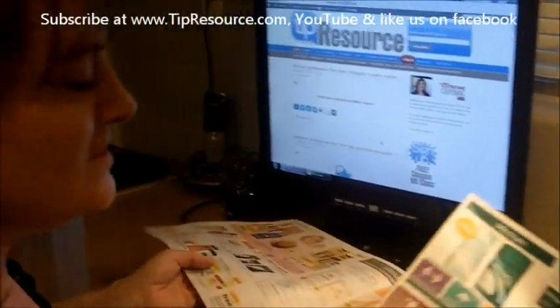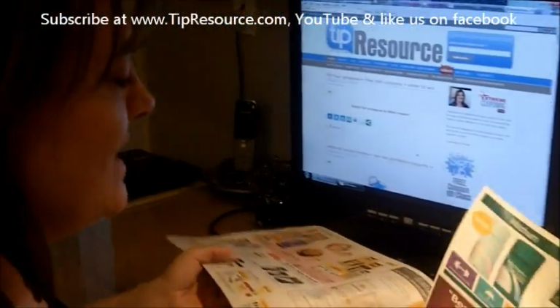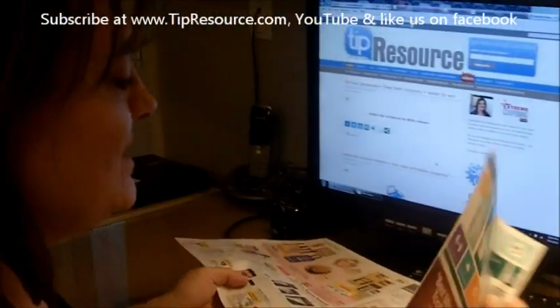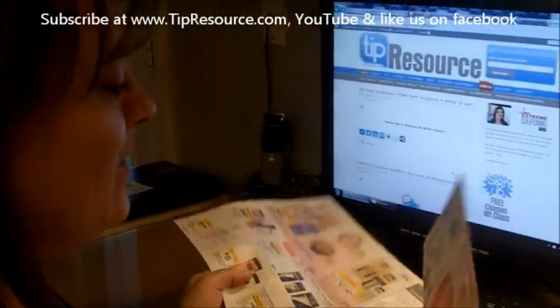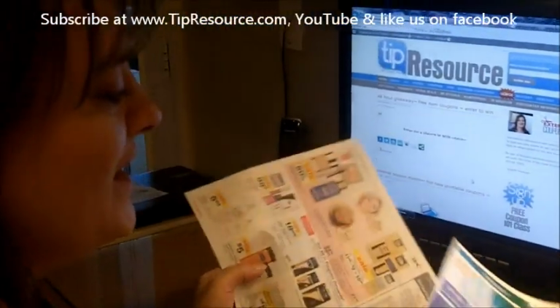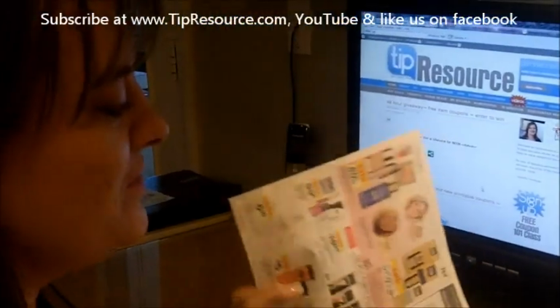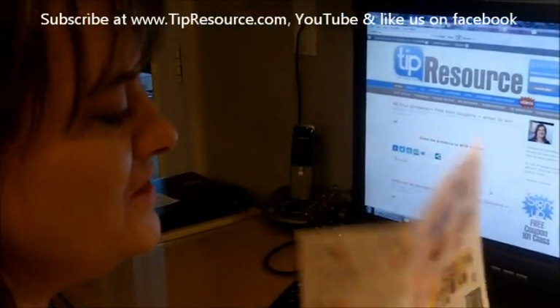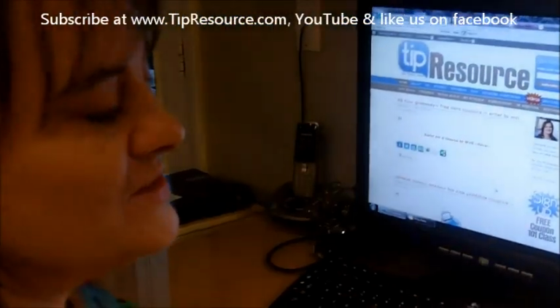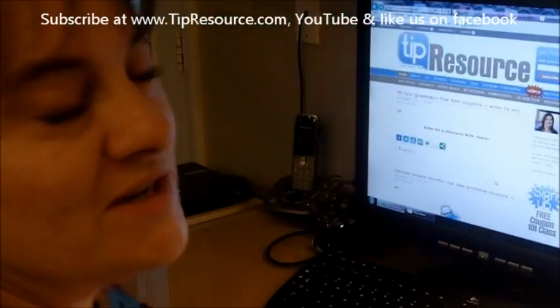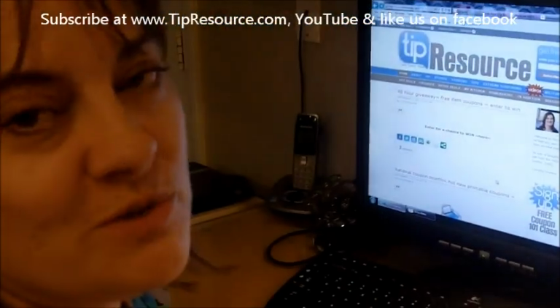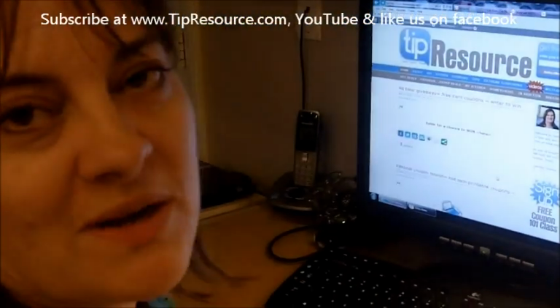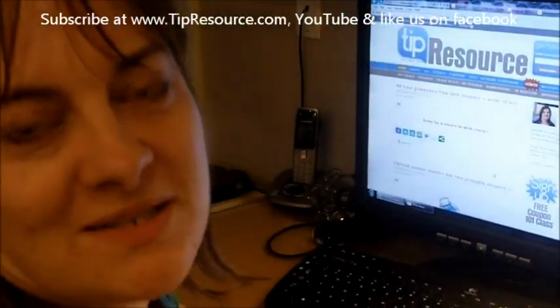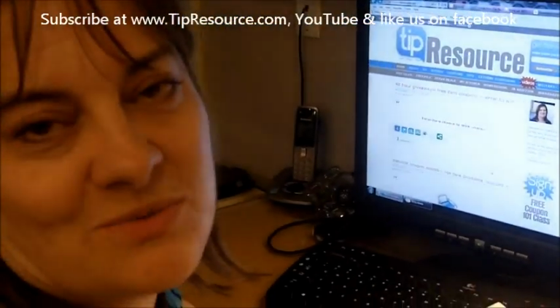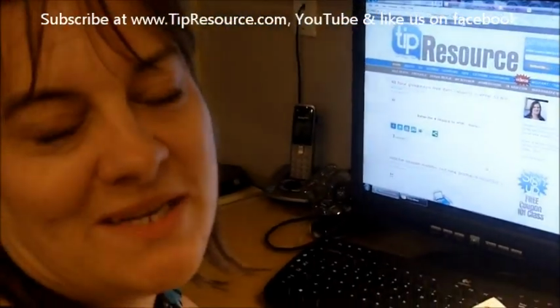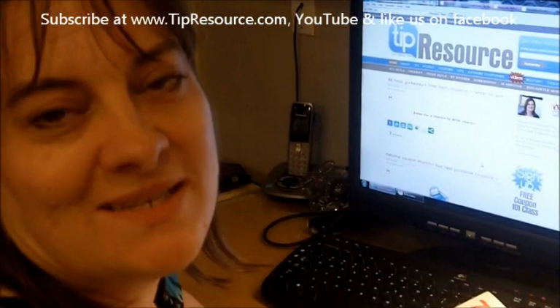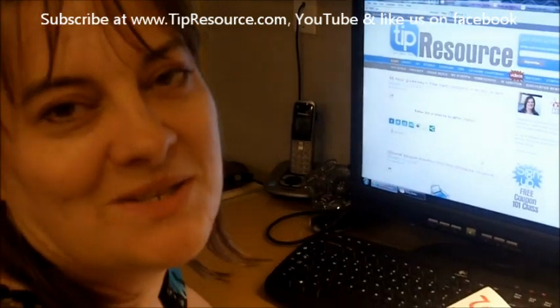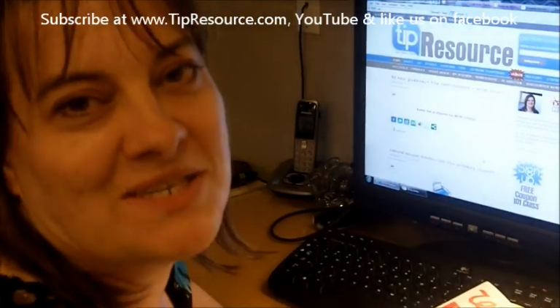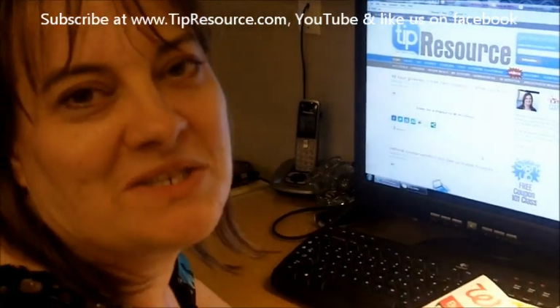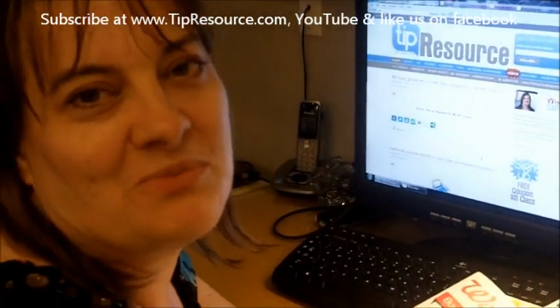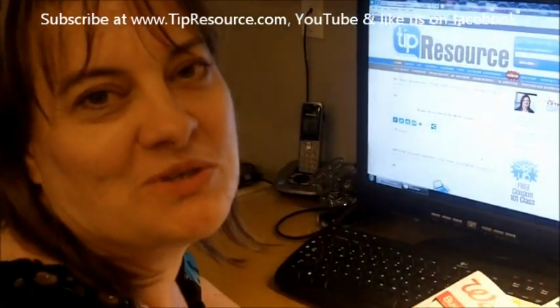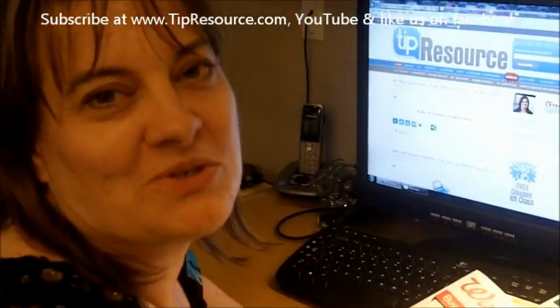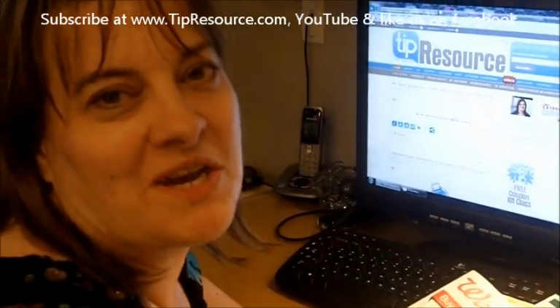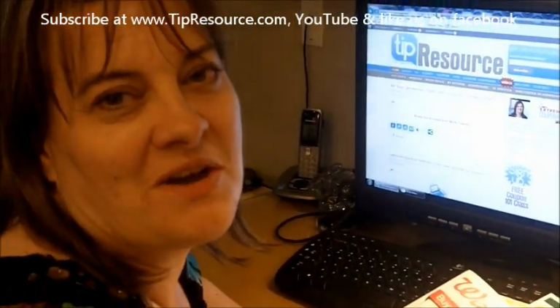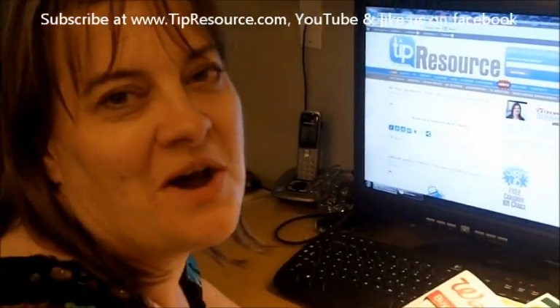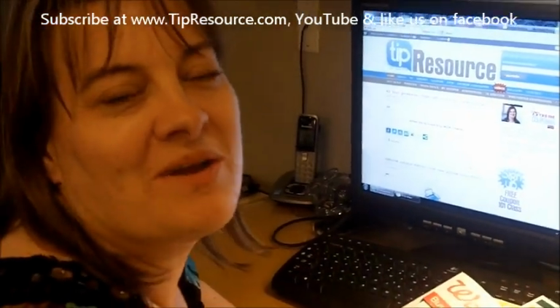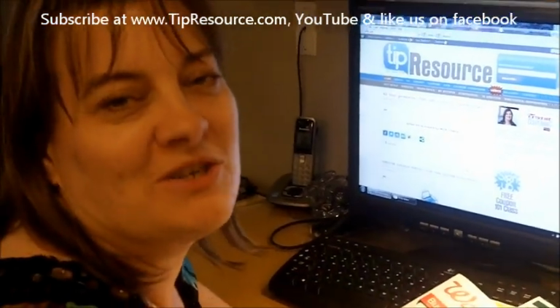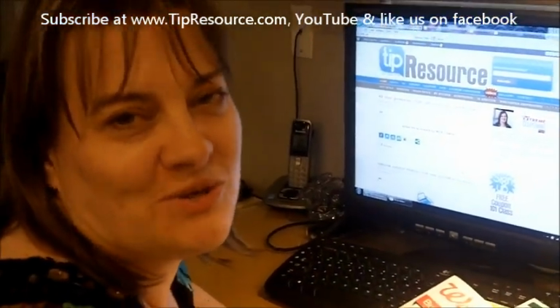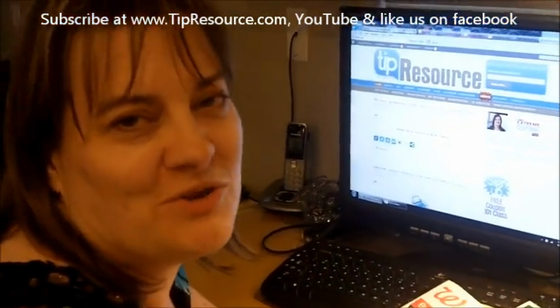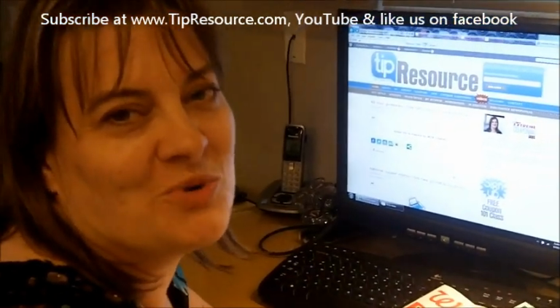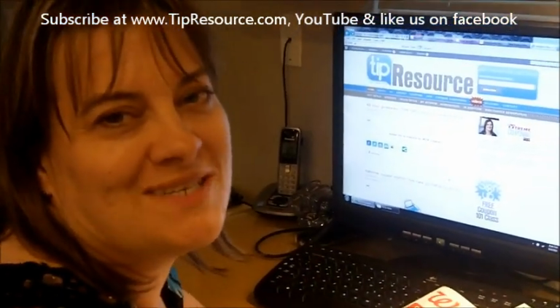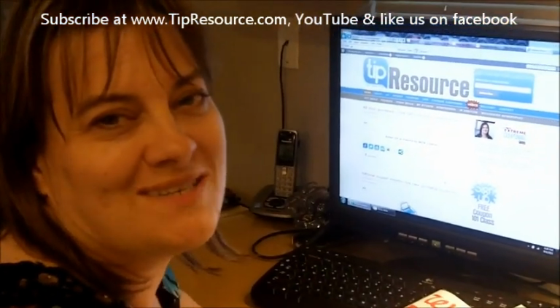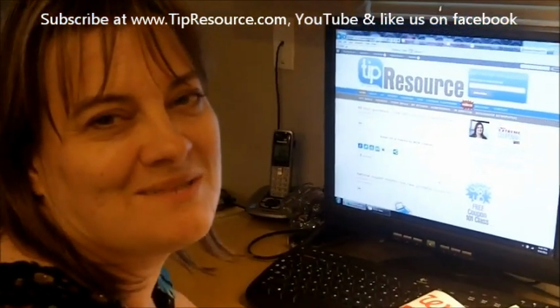So that's how I would use my coupons this week. Stick with tipresource.com and I'll share with you more deals.